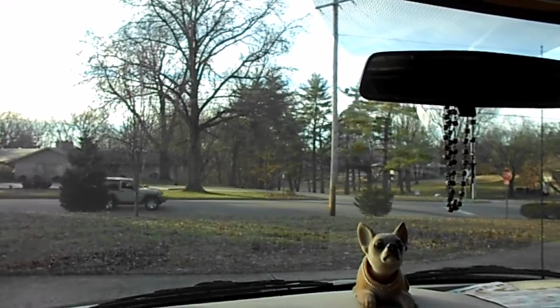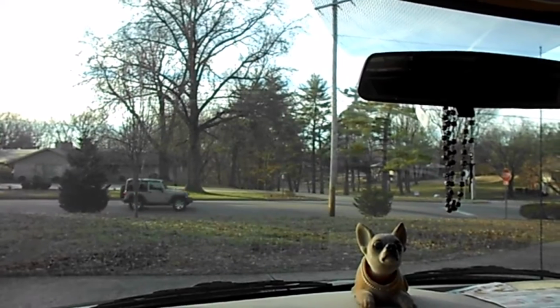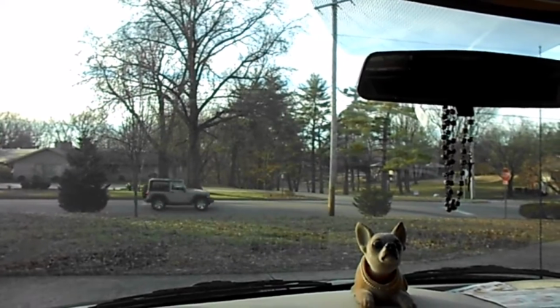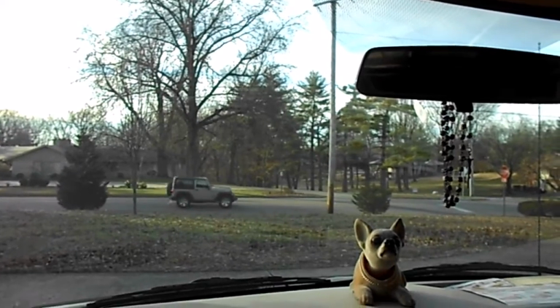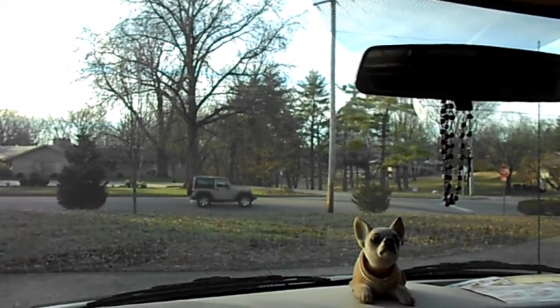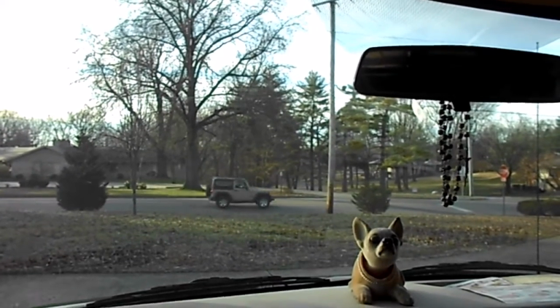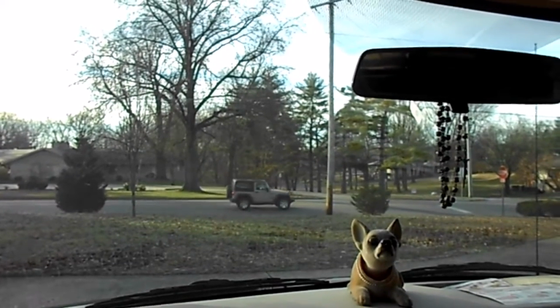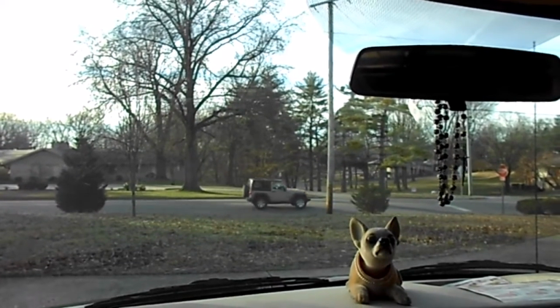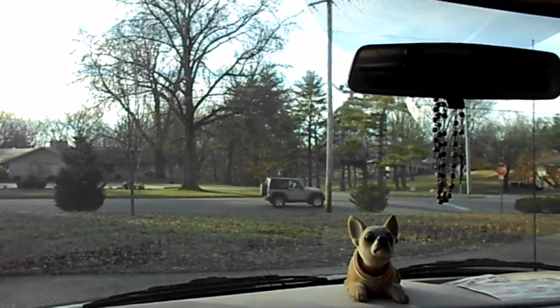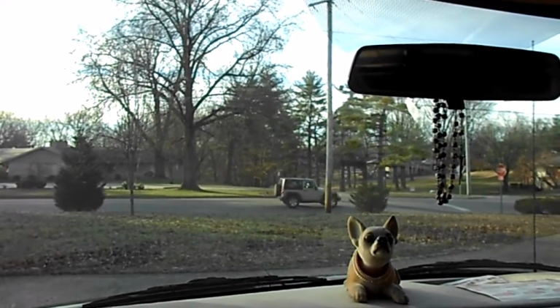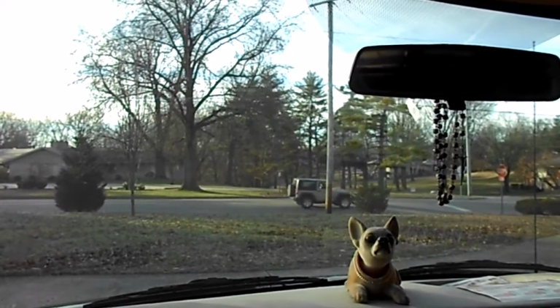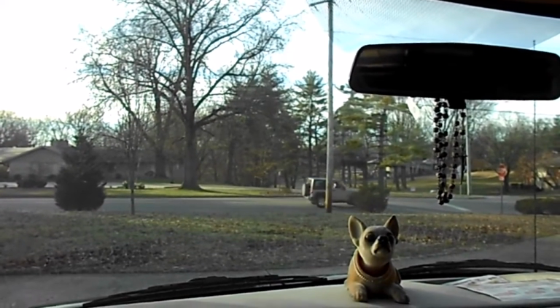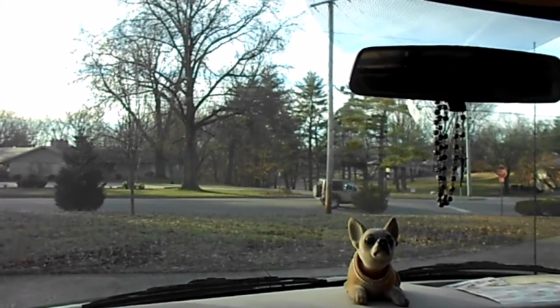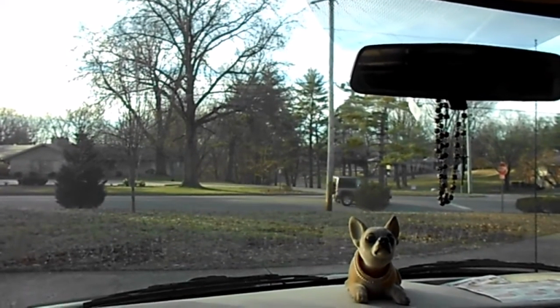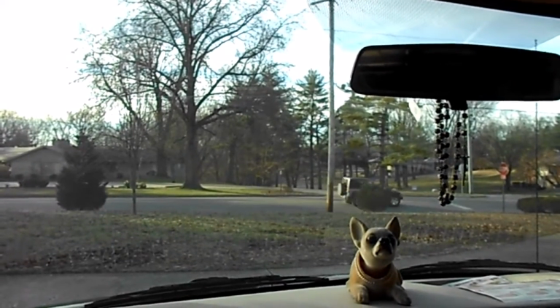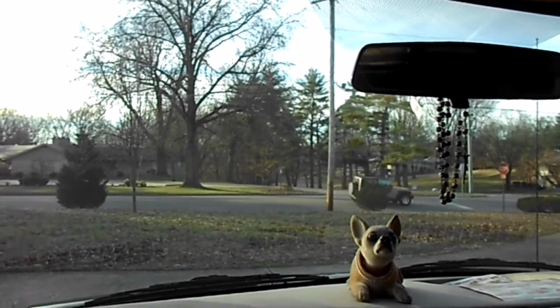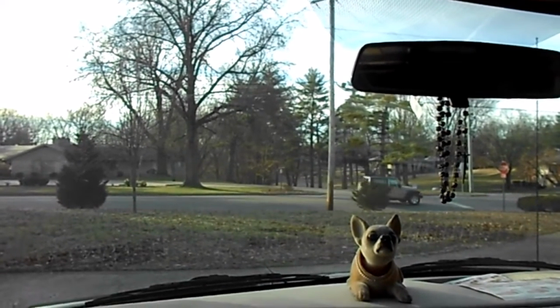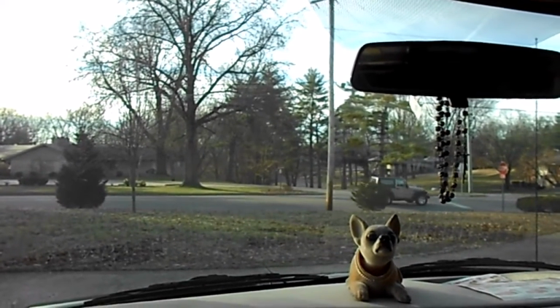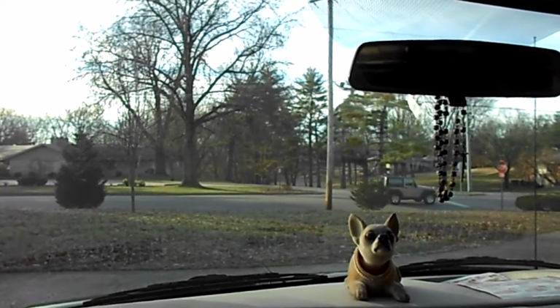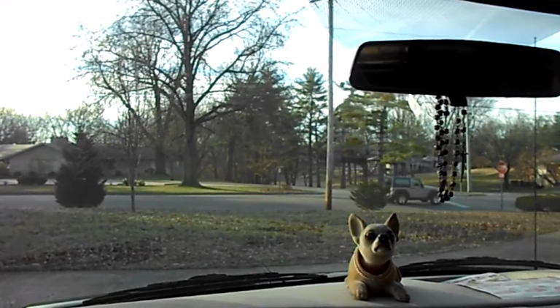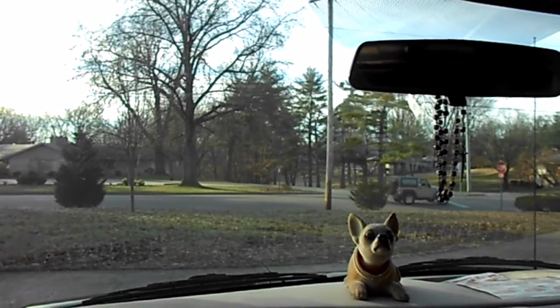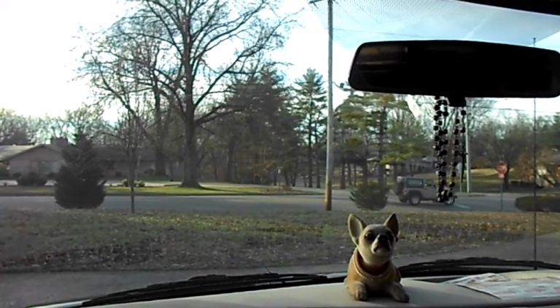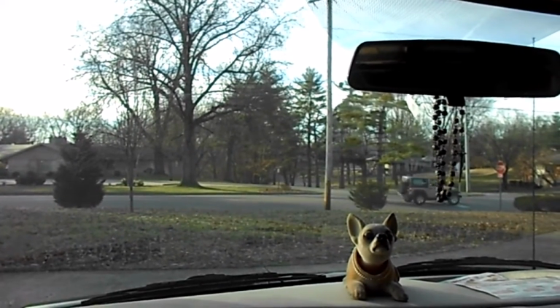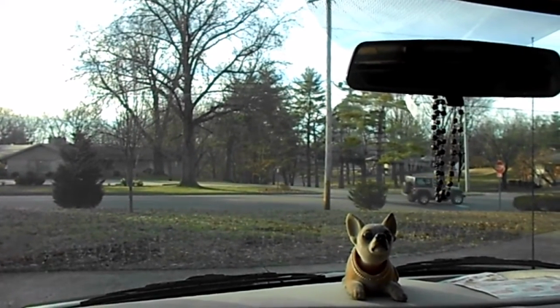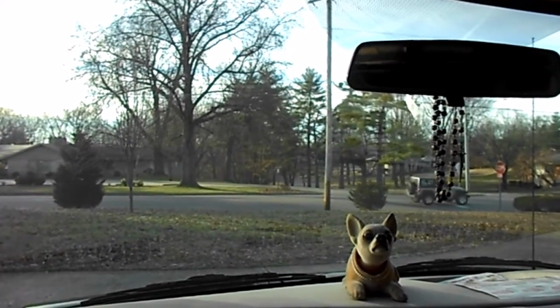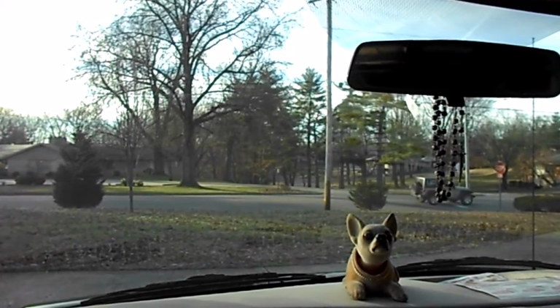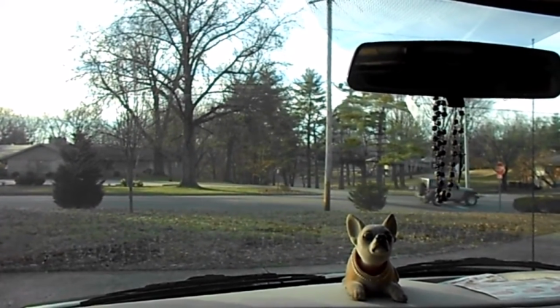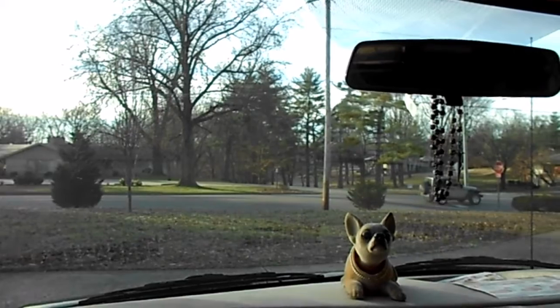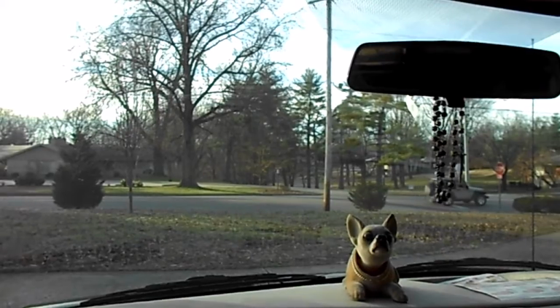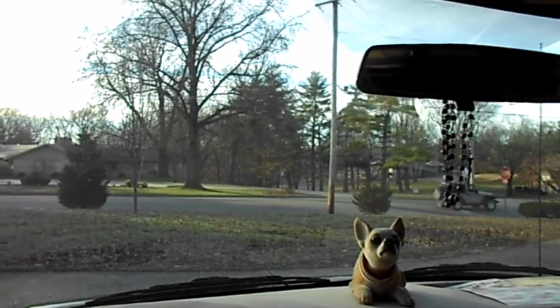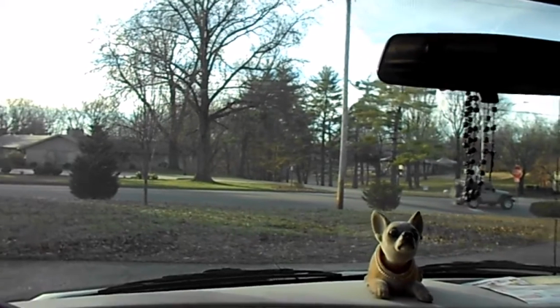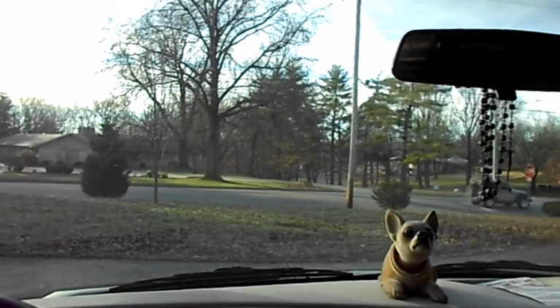So anyway, we're going to head over there now and I'll show you more.